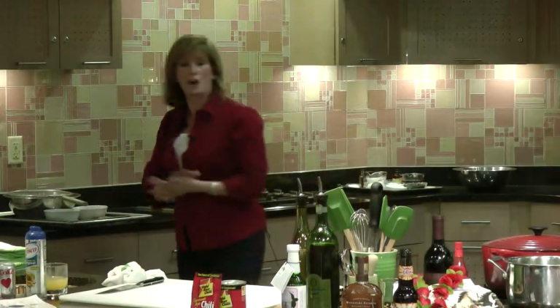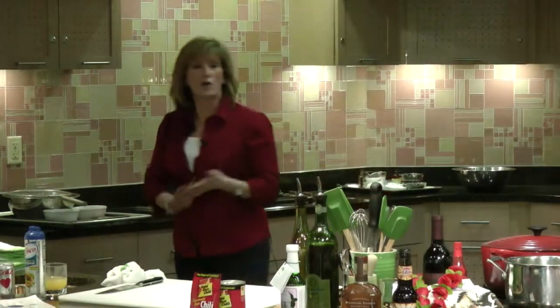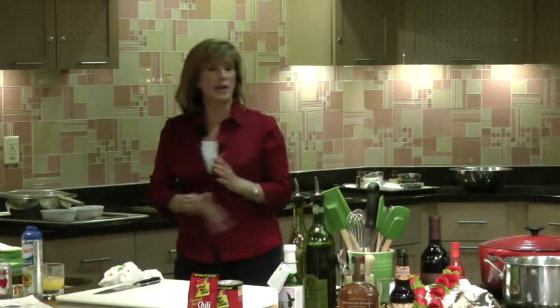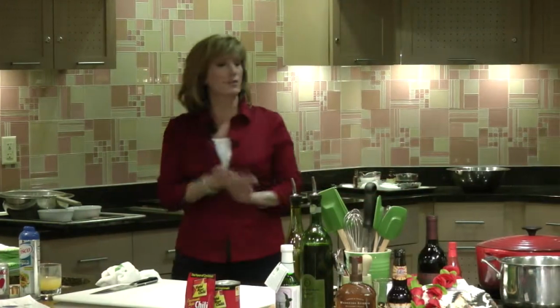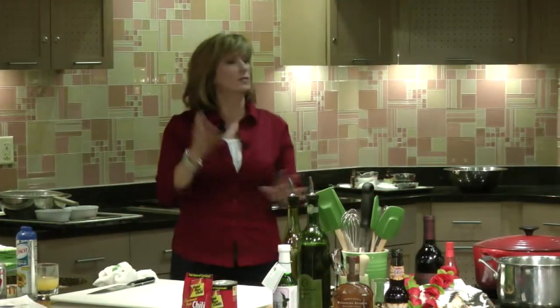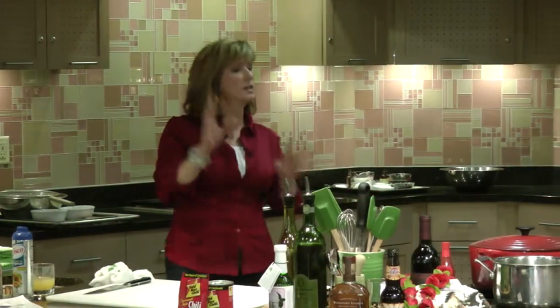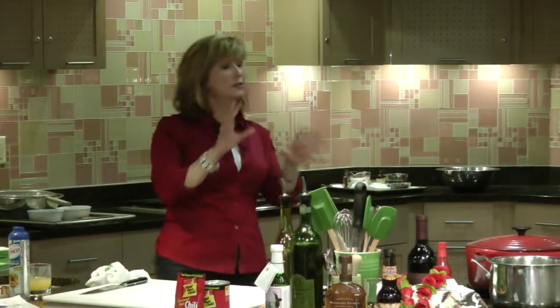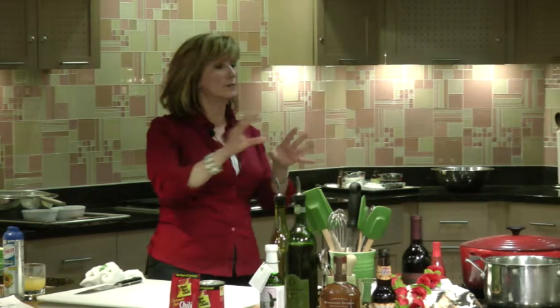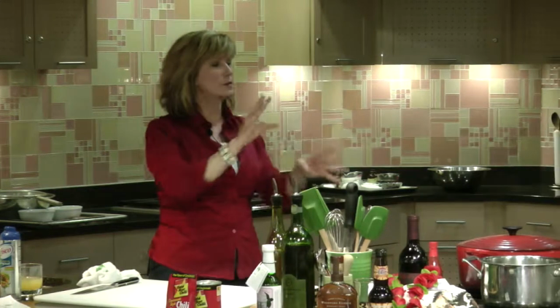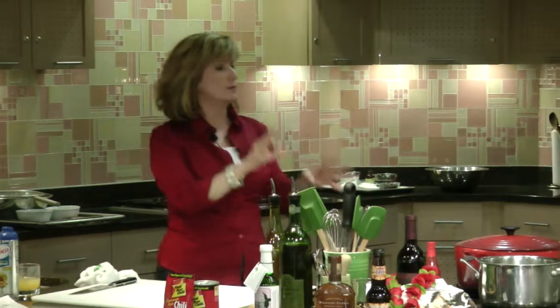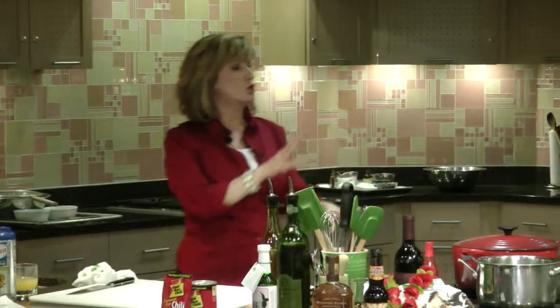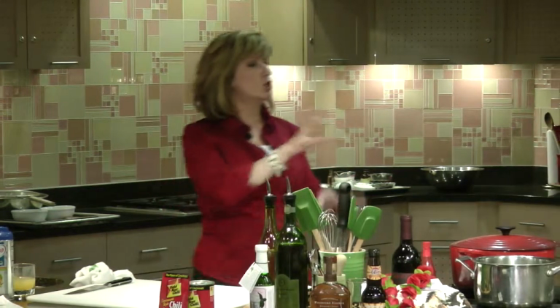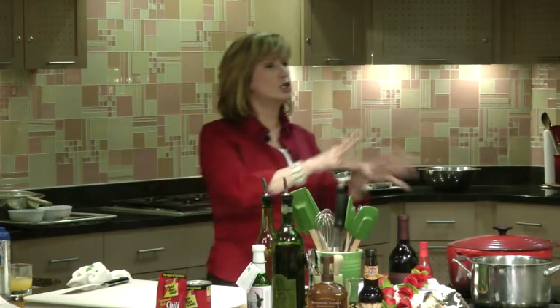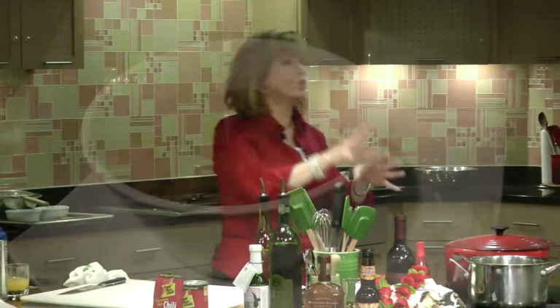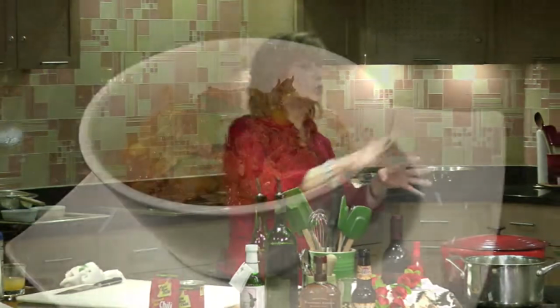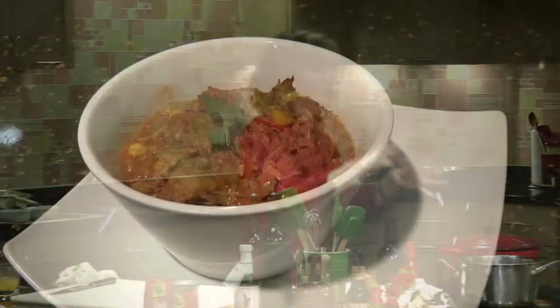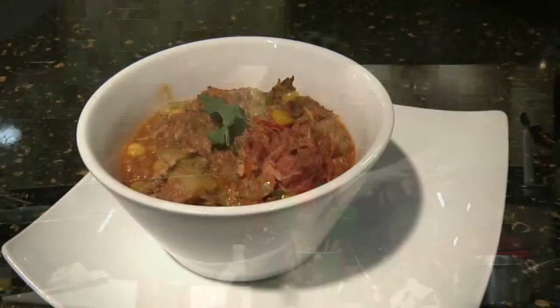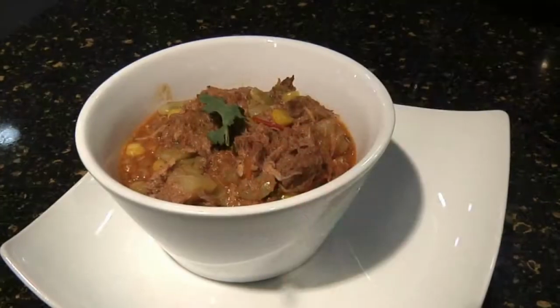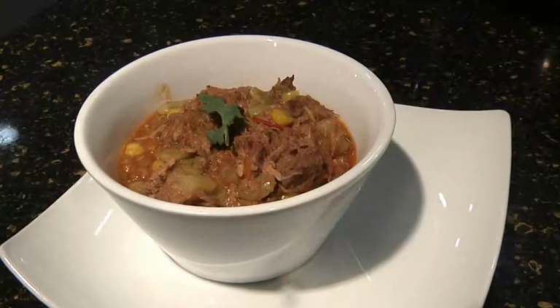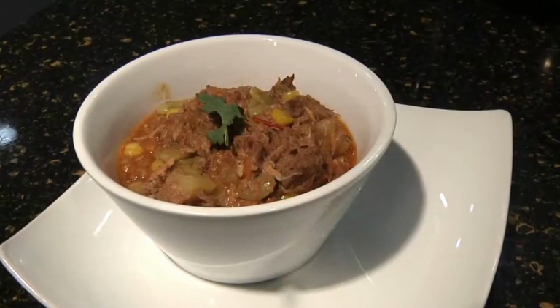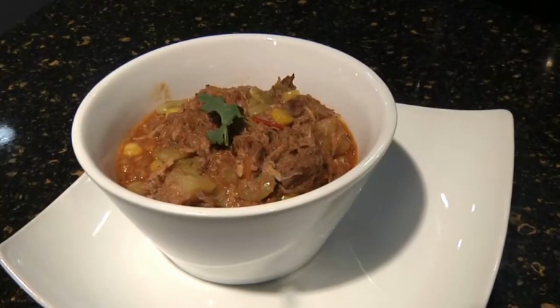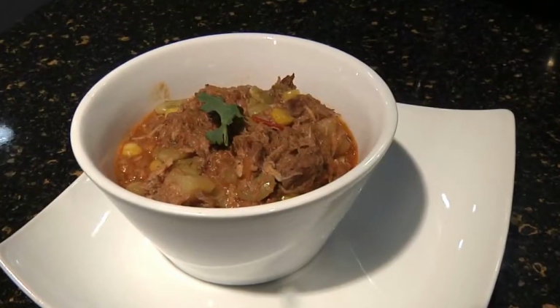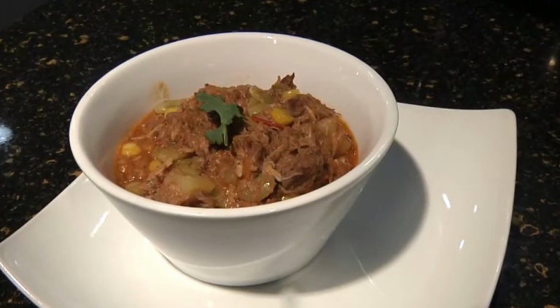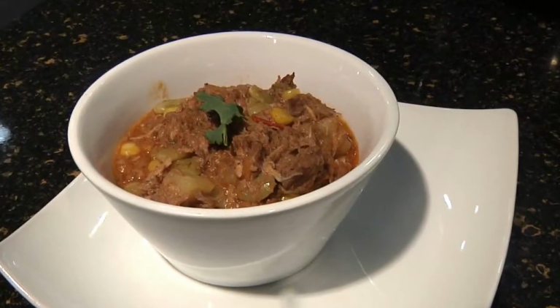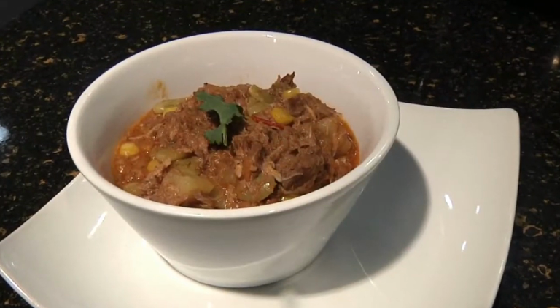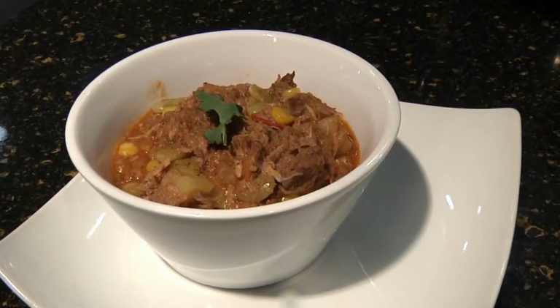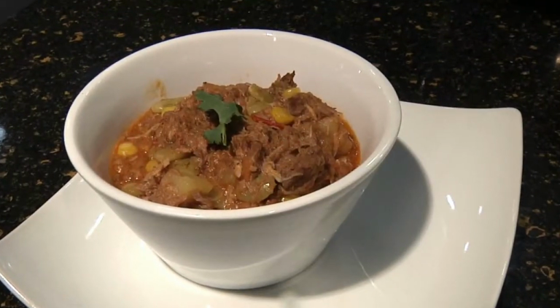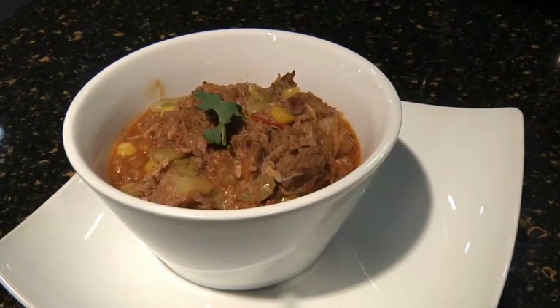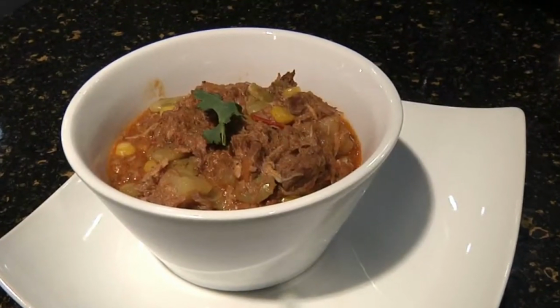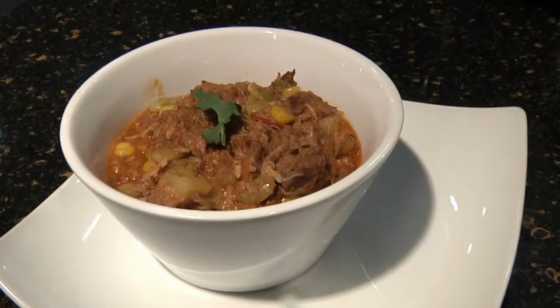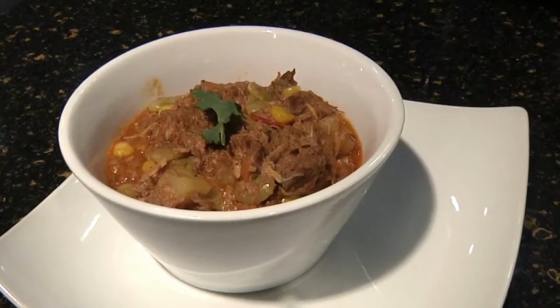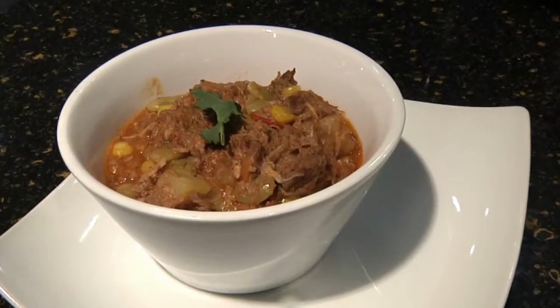Simmer, cook, and our burgoo is pretty well ready to serve.